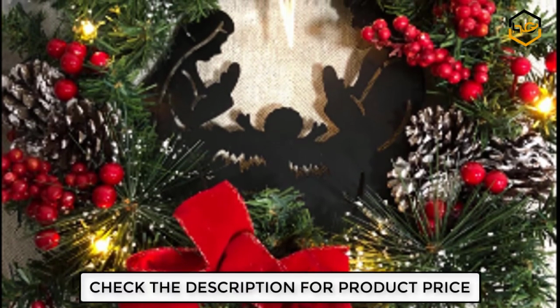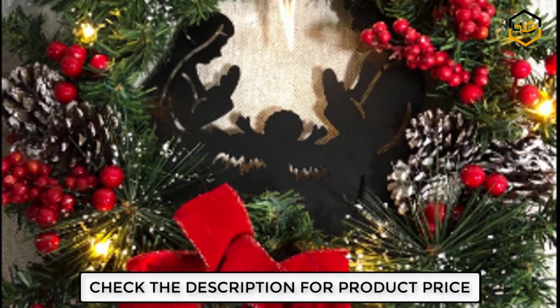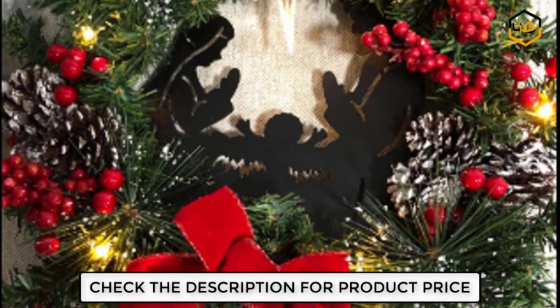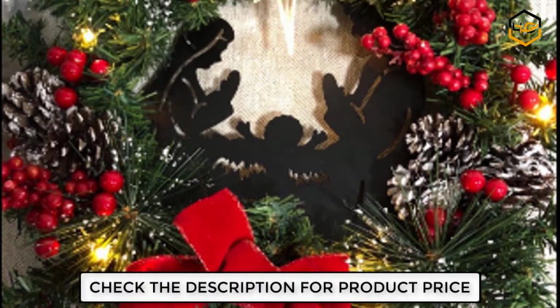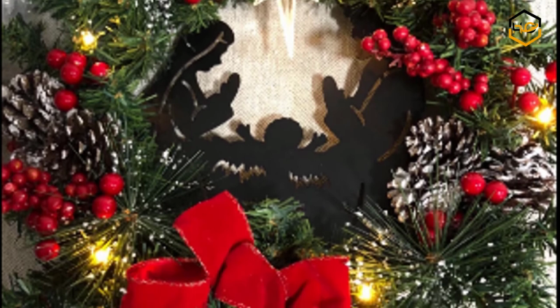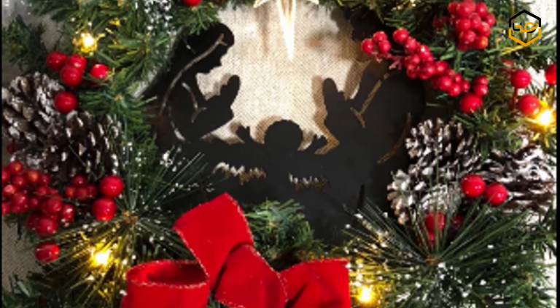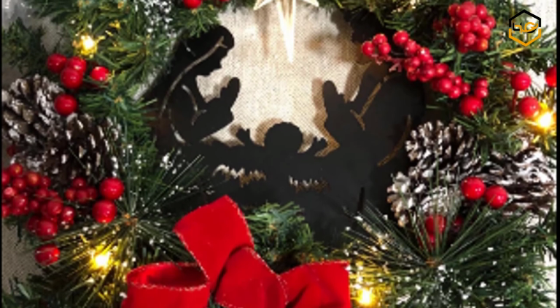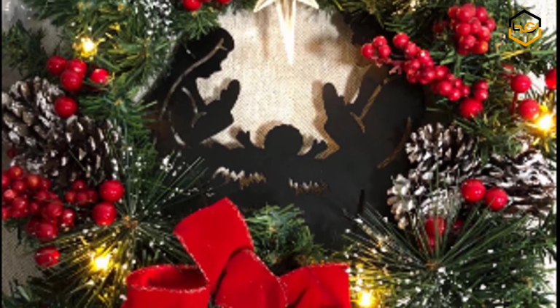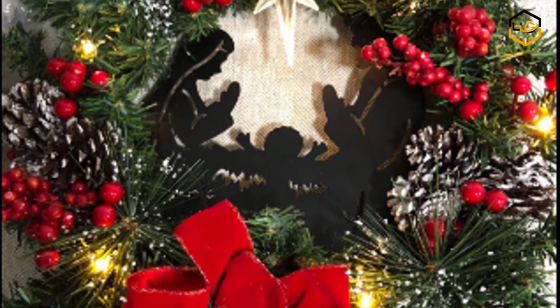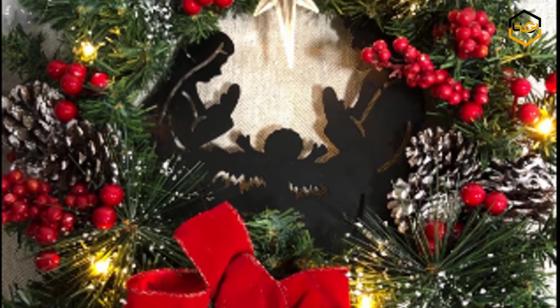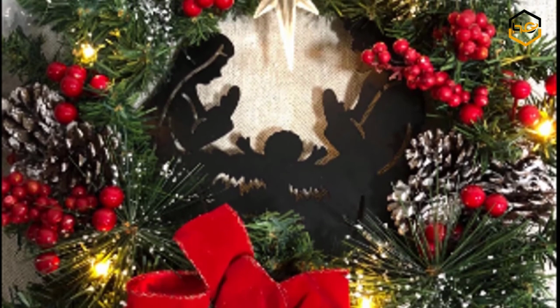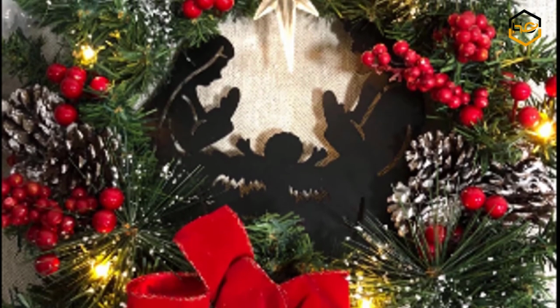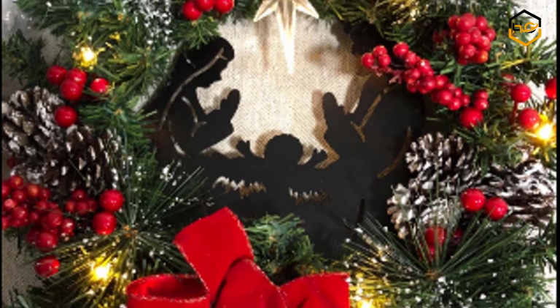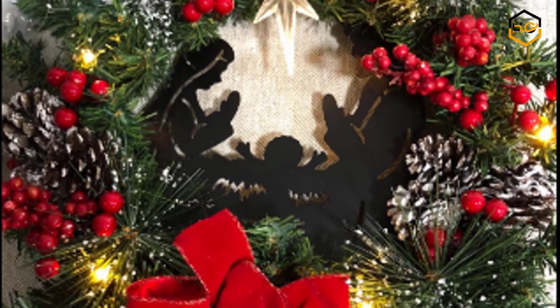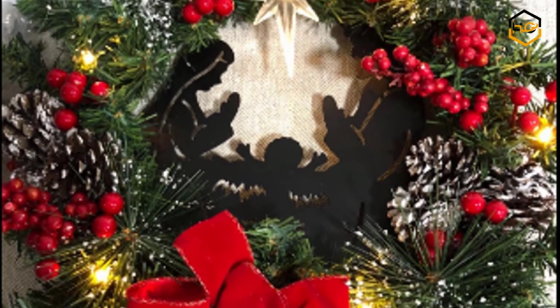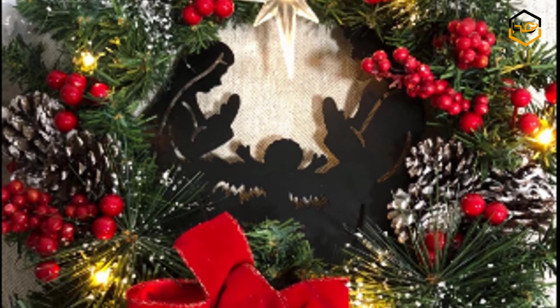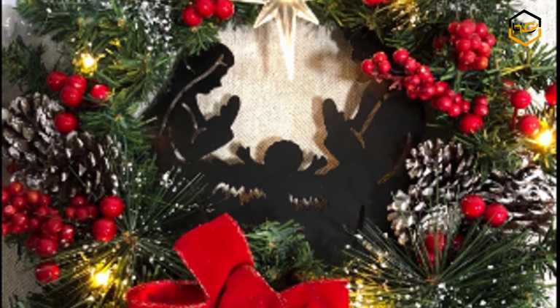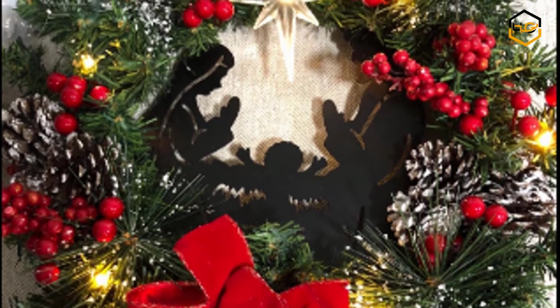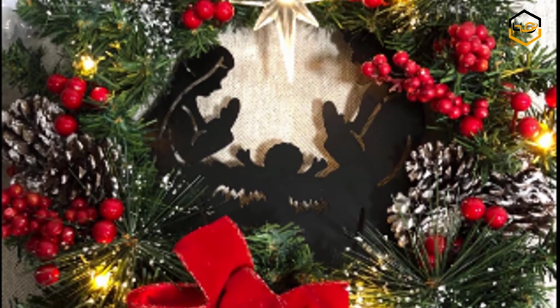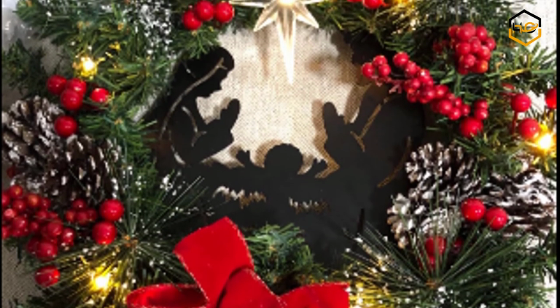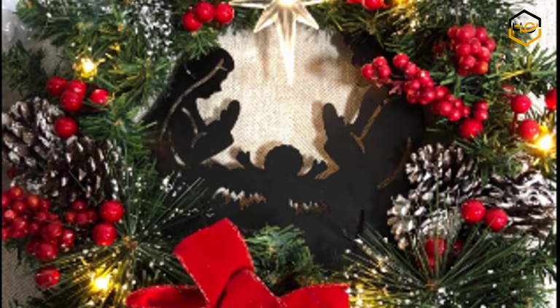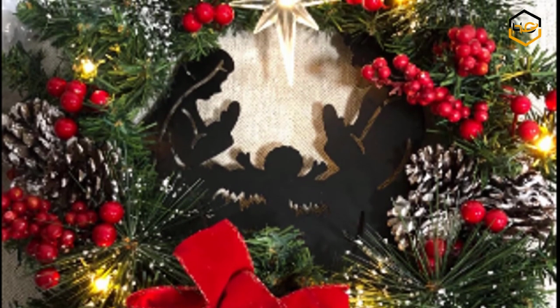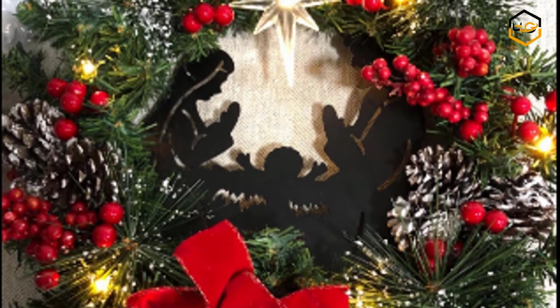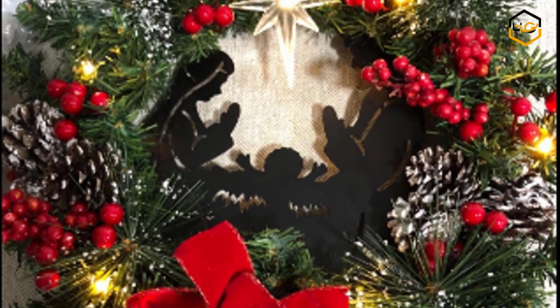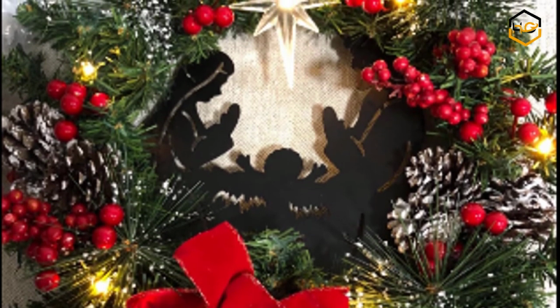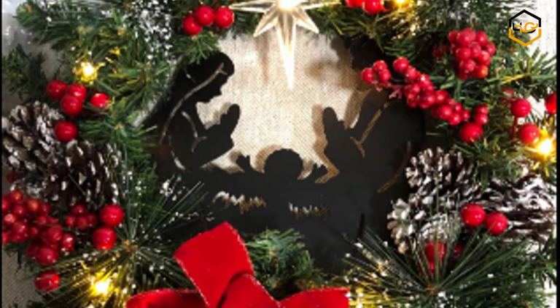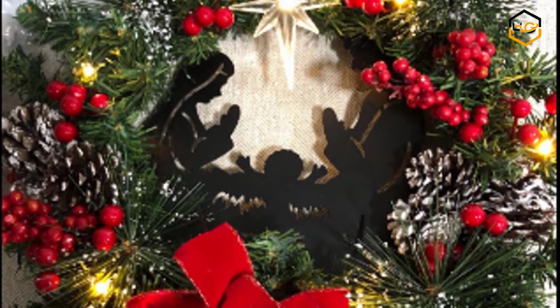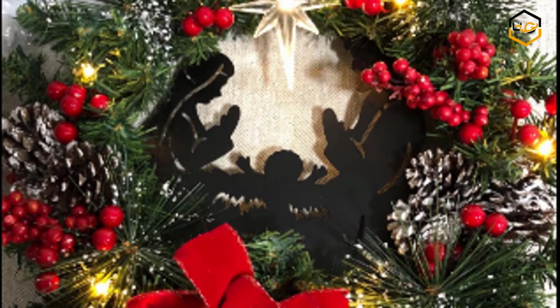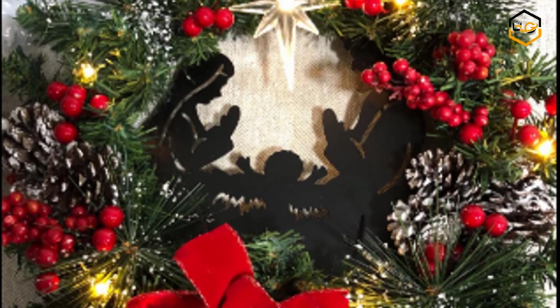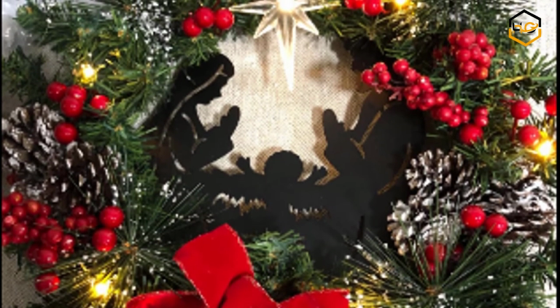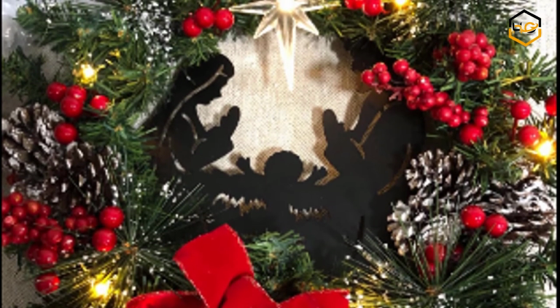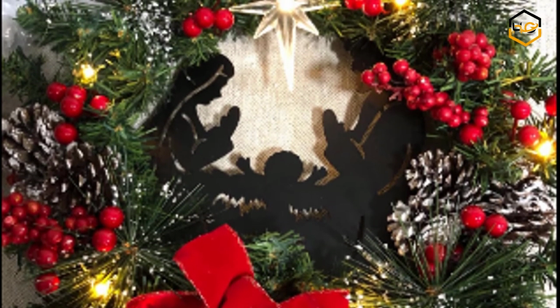Now it's your turn — let us know in the comment box below if this video helps you to find the best Christmas wreath for your front door.